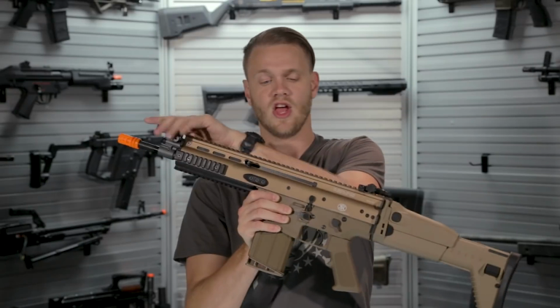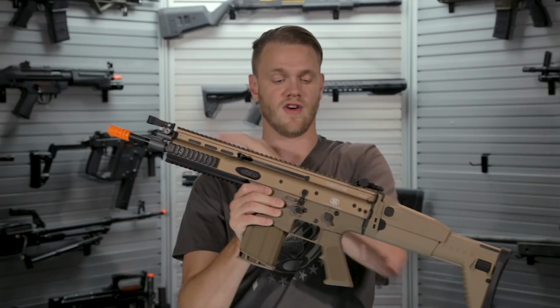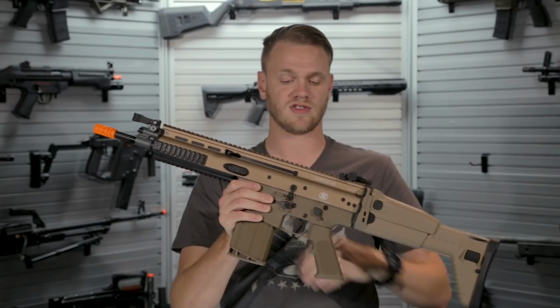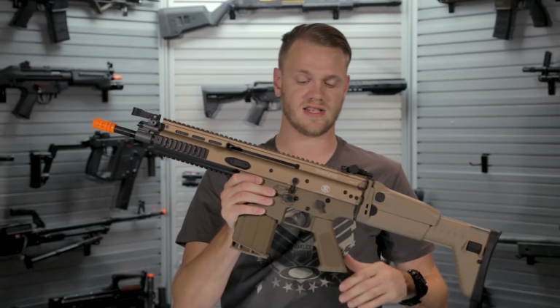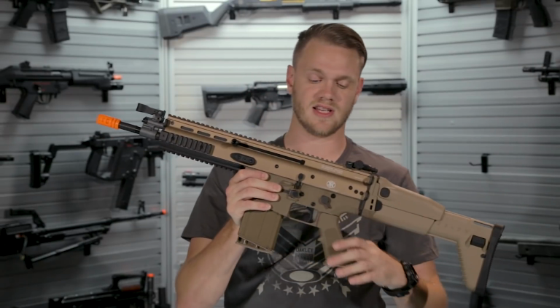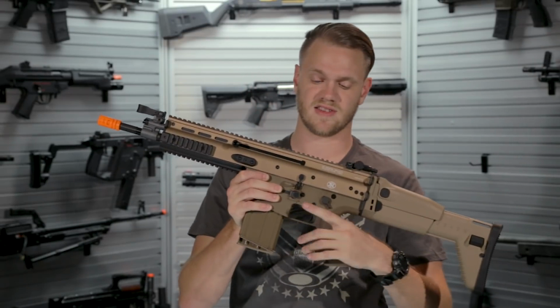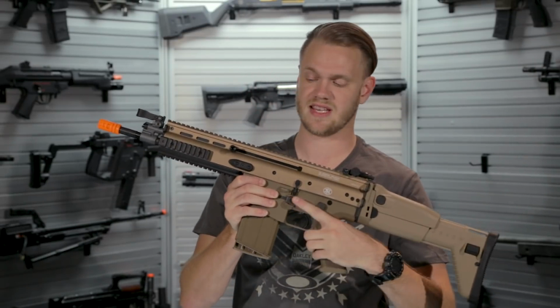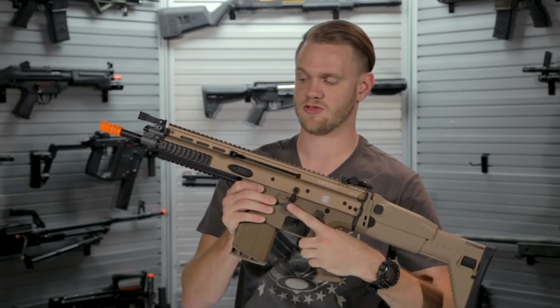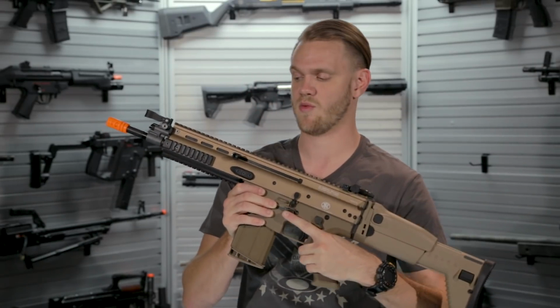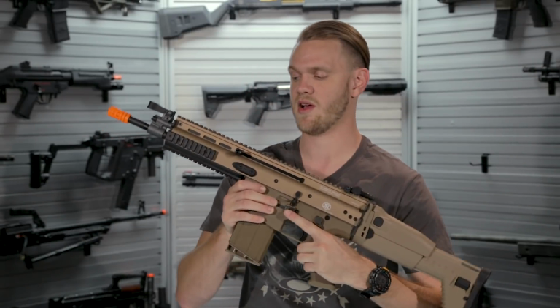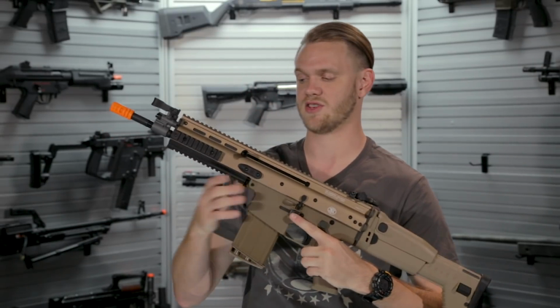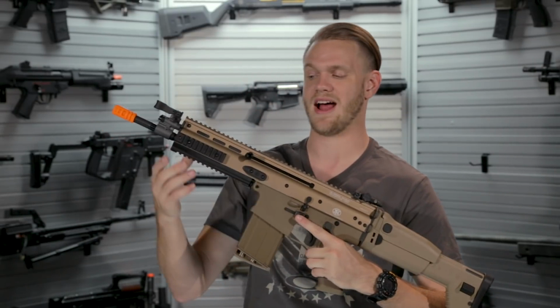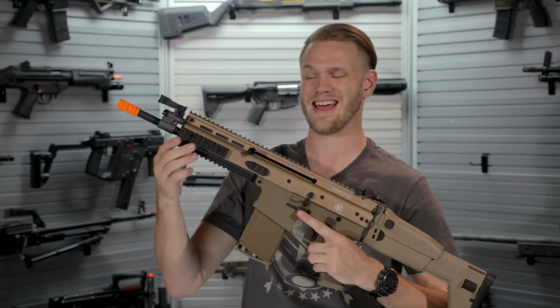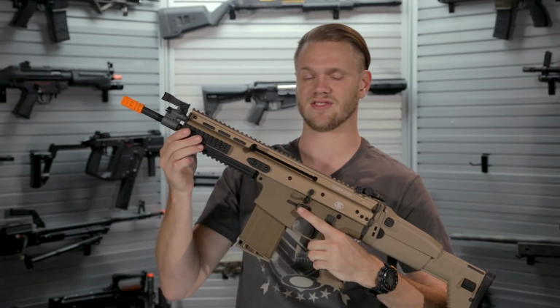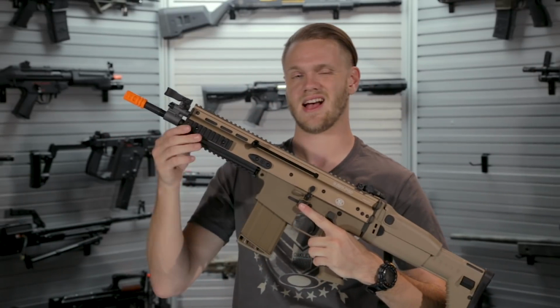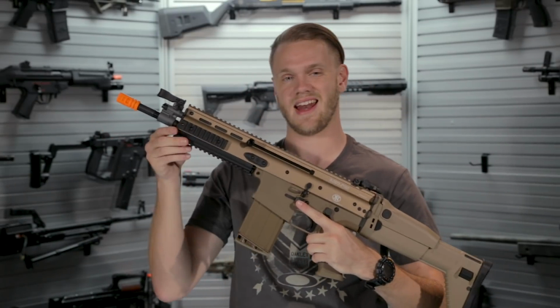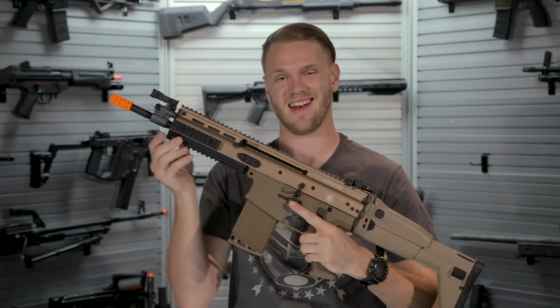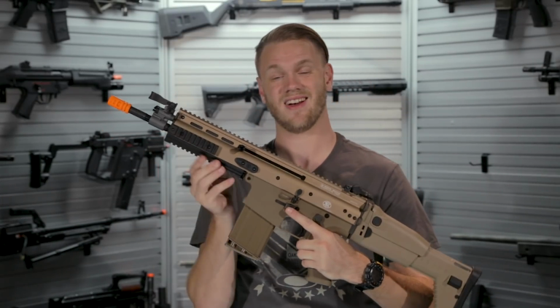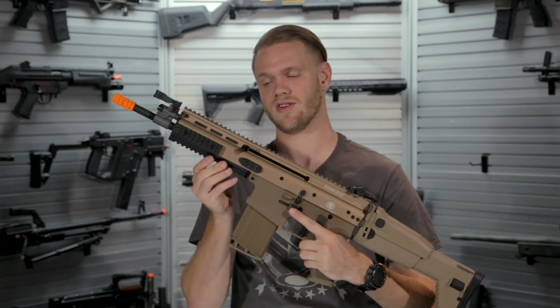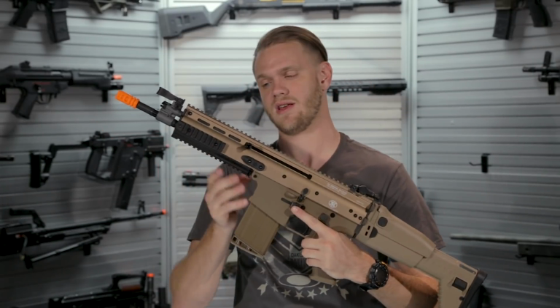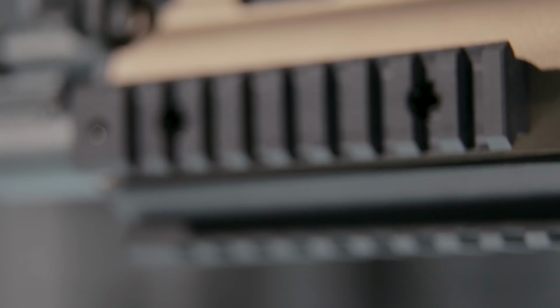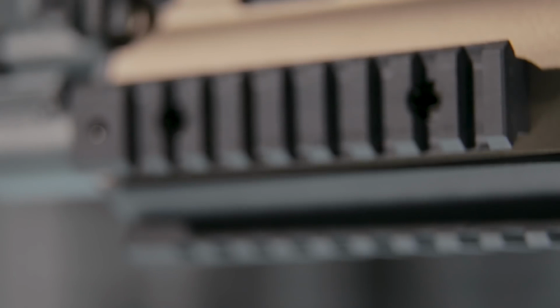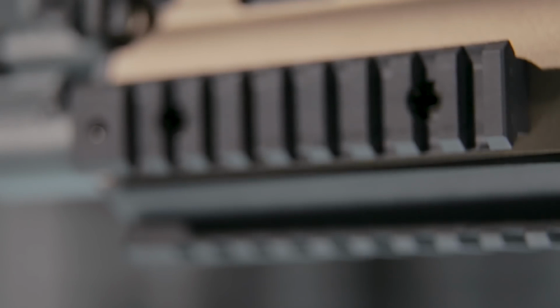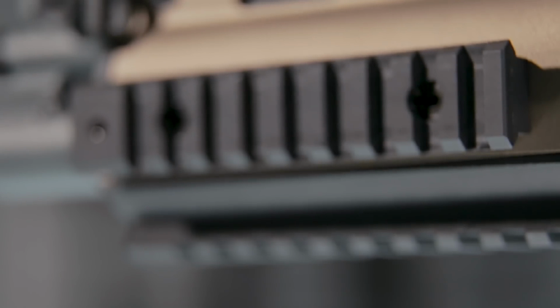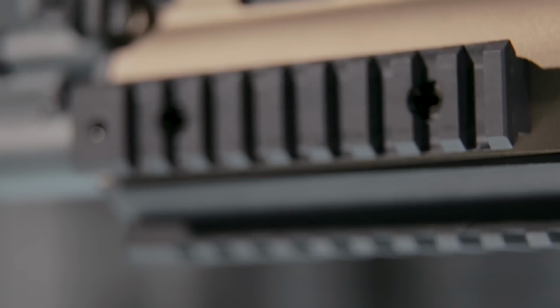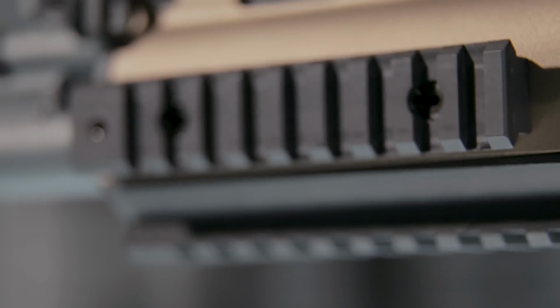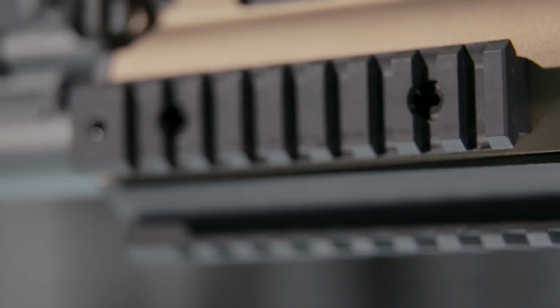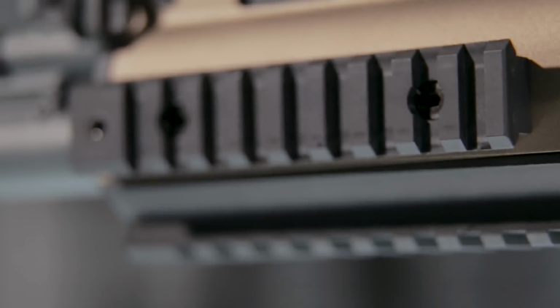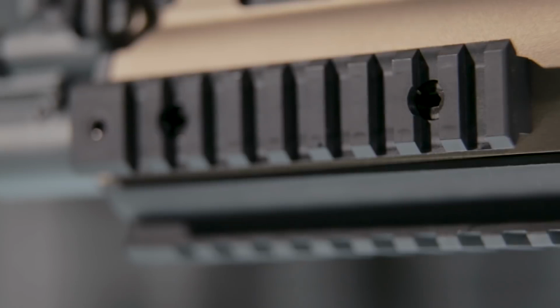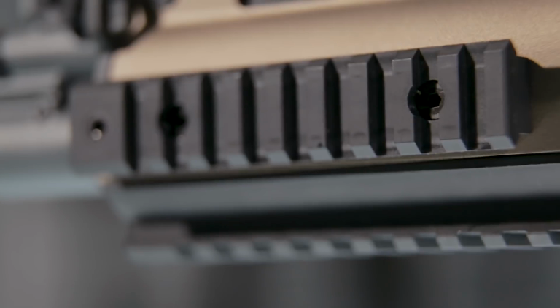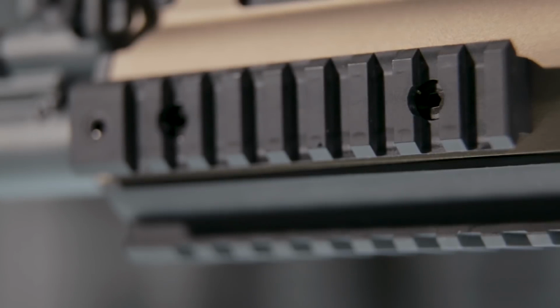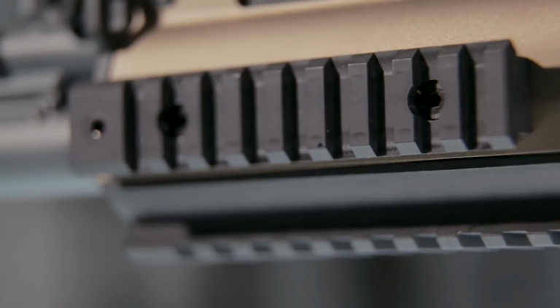You've also got tons of accessory rails on either side and underneath, so you can throw on any accessories you want to.